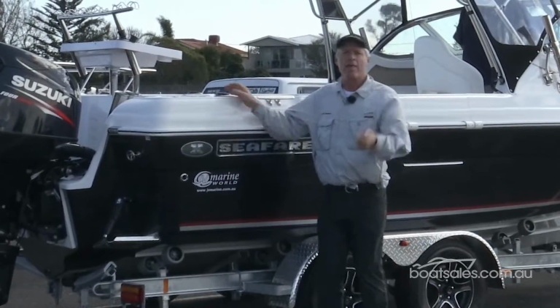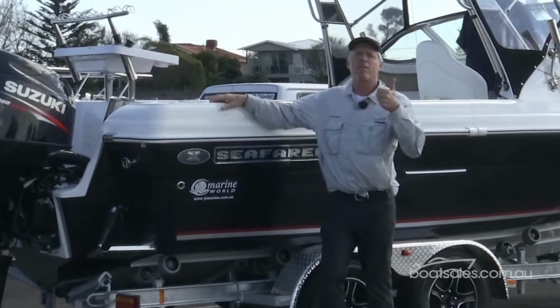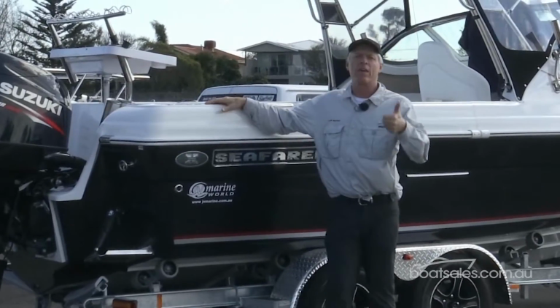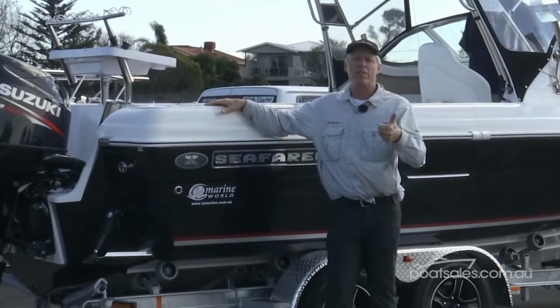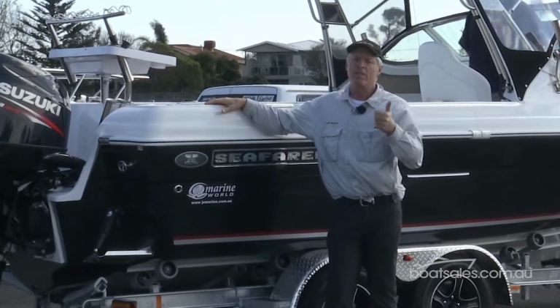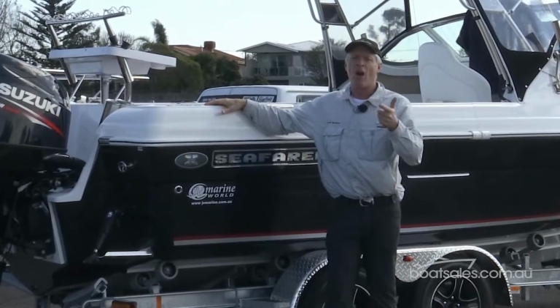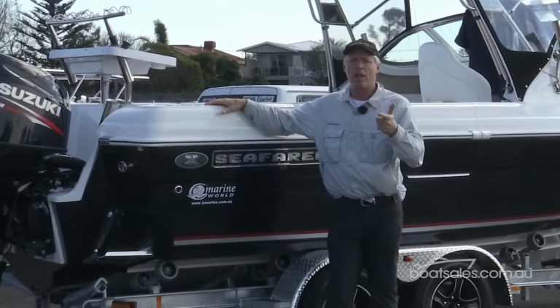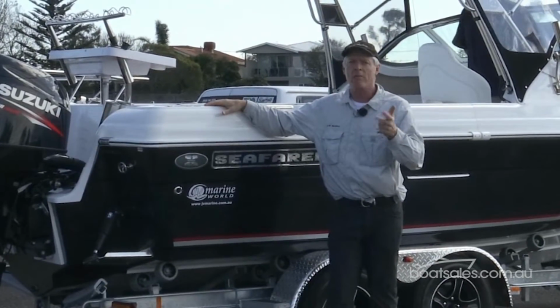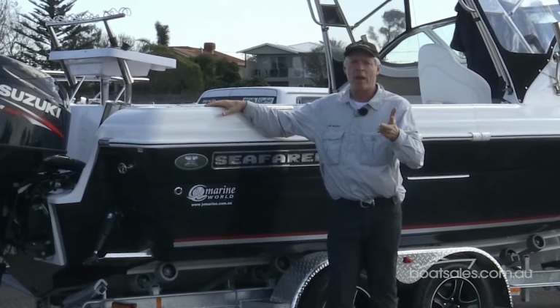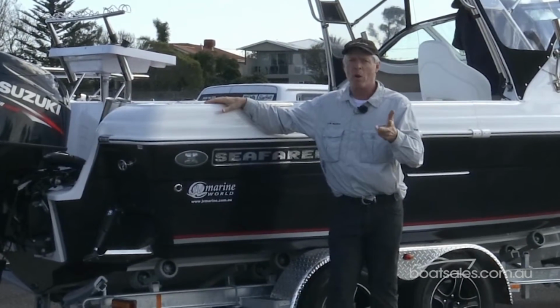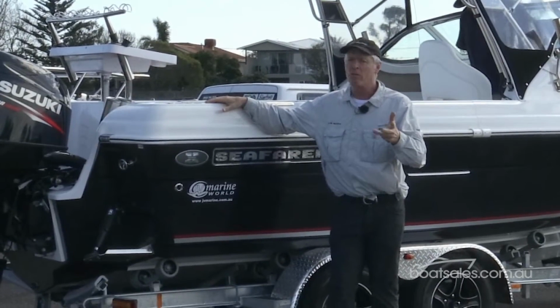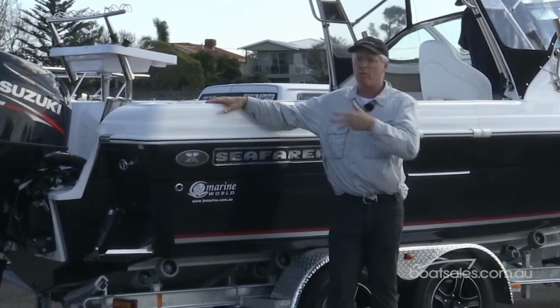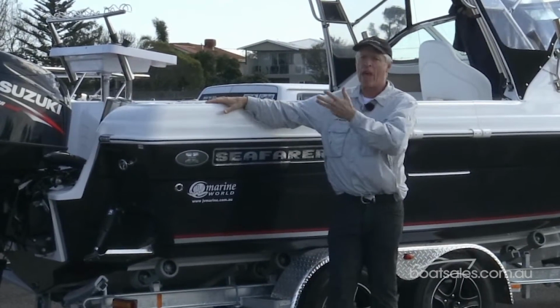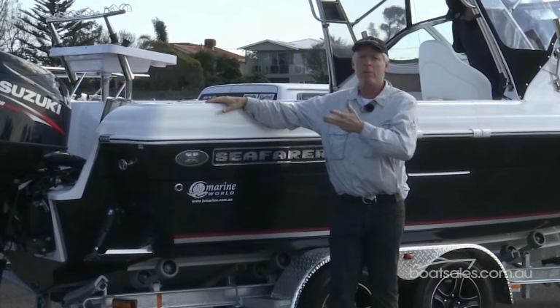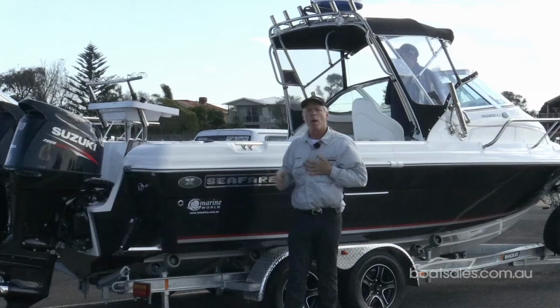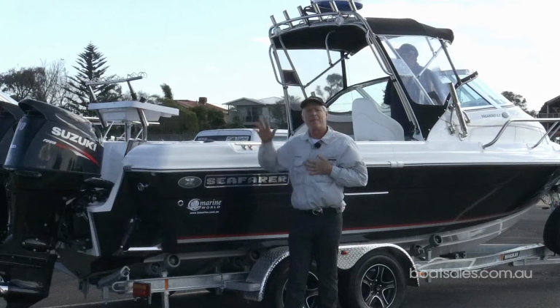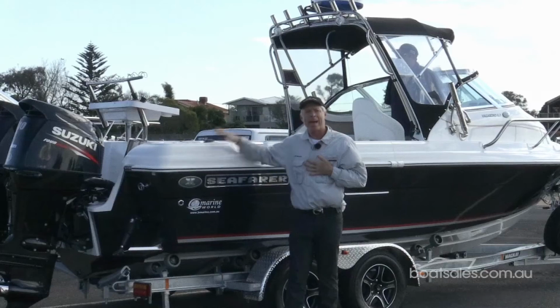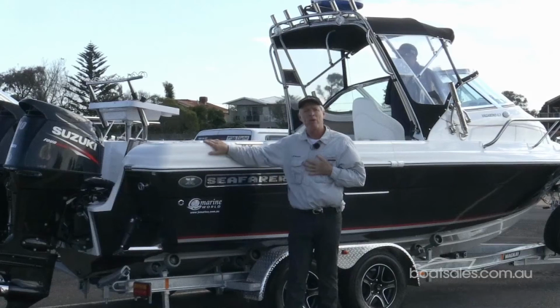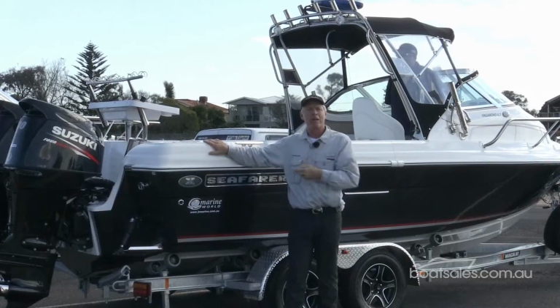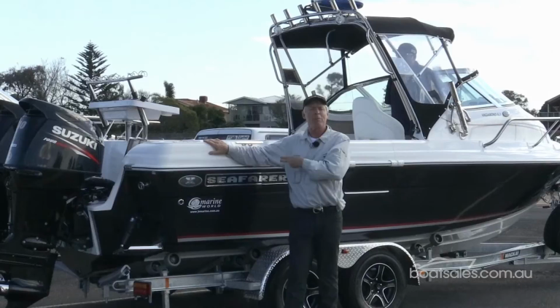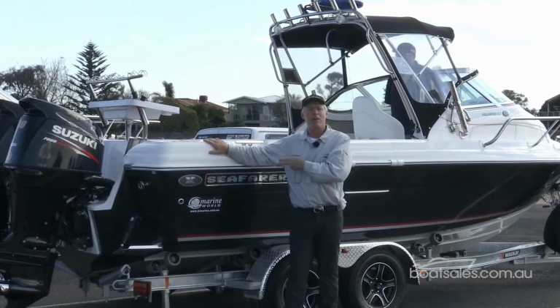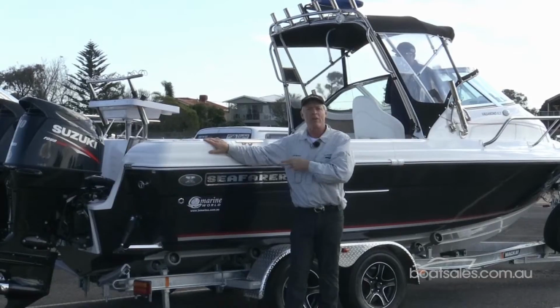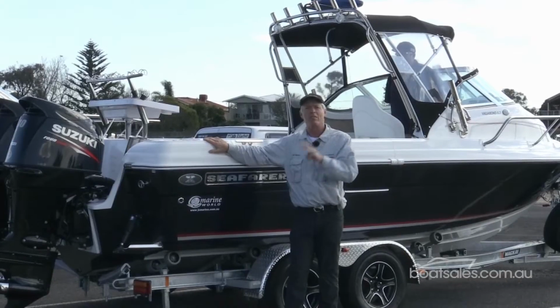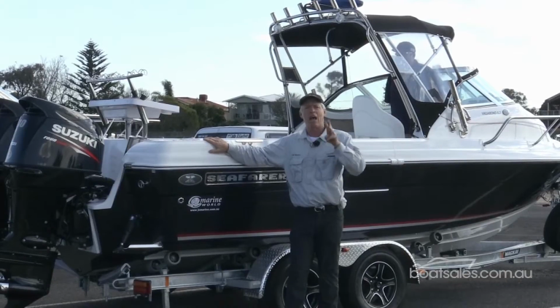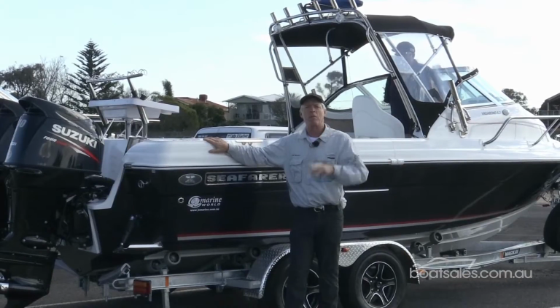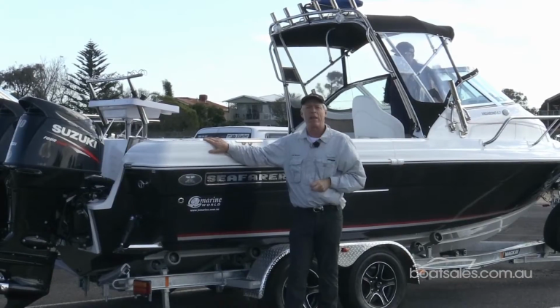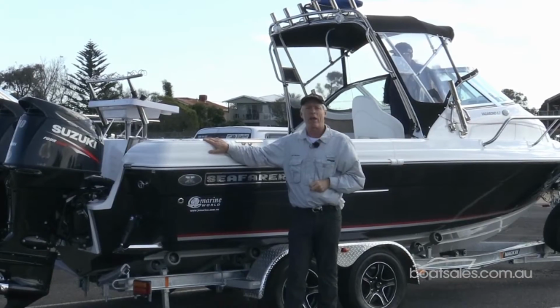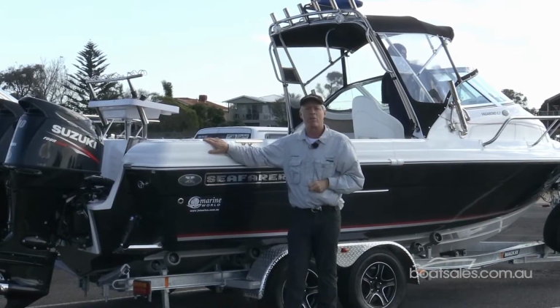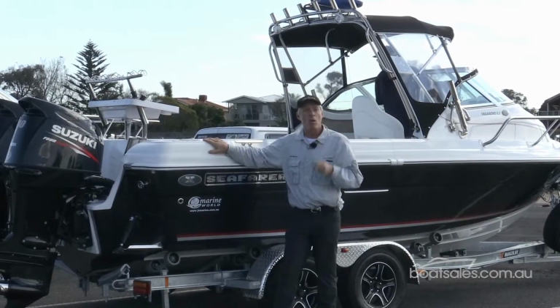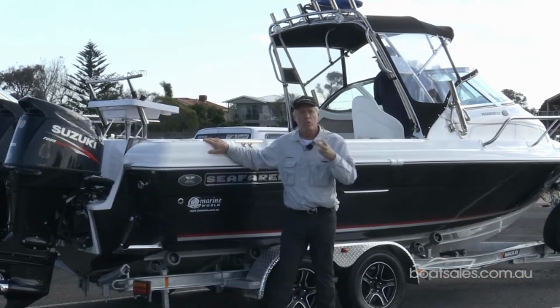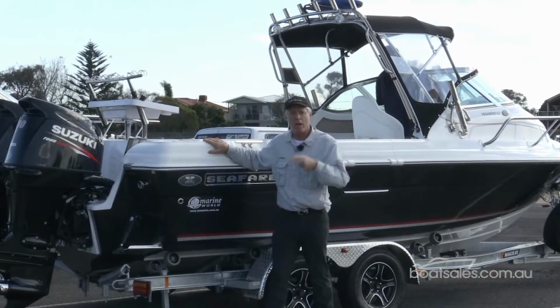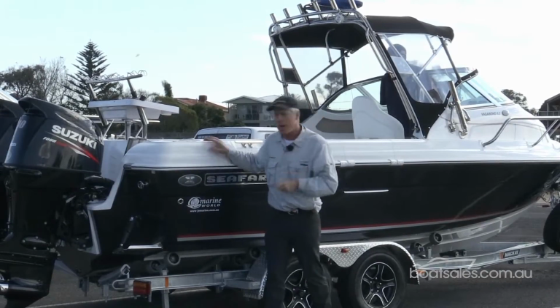There's the VC, the Viking, the Vagabond, the Vamp. But today we're on a couple of Seafarers that start with the letter X. What's all that about?